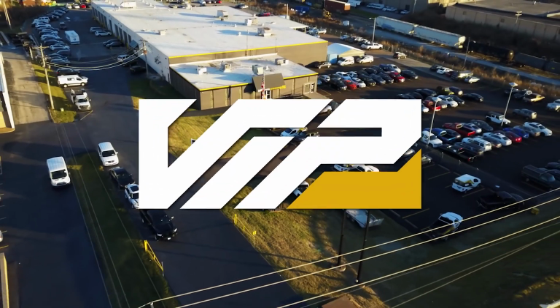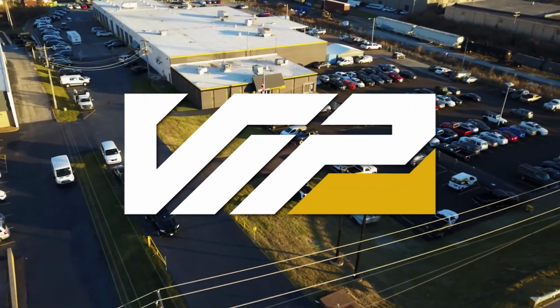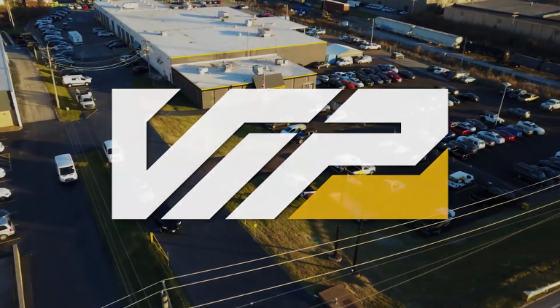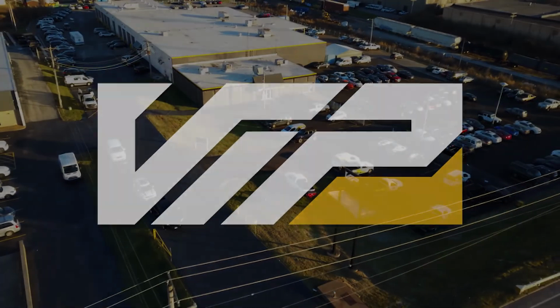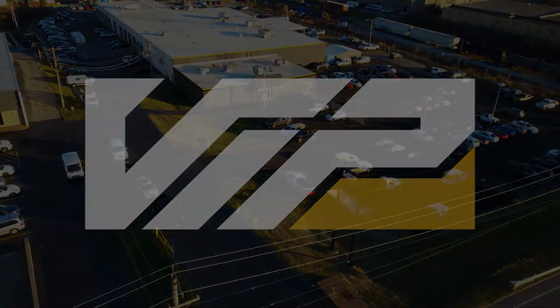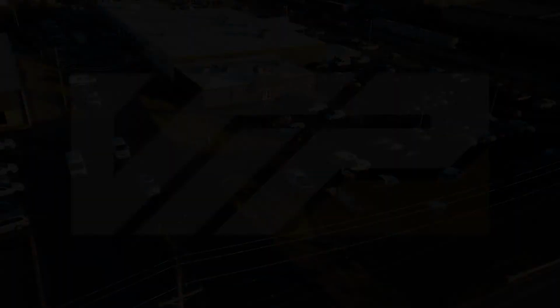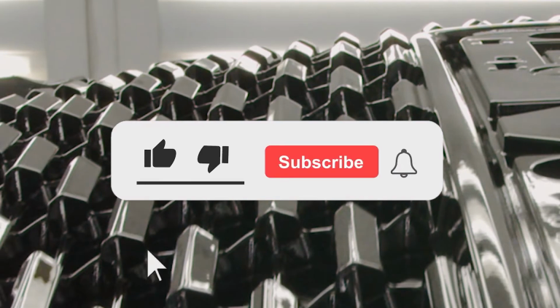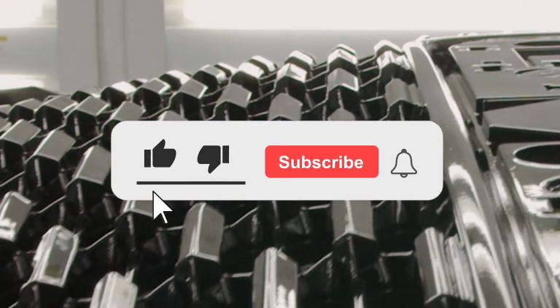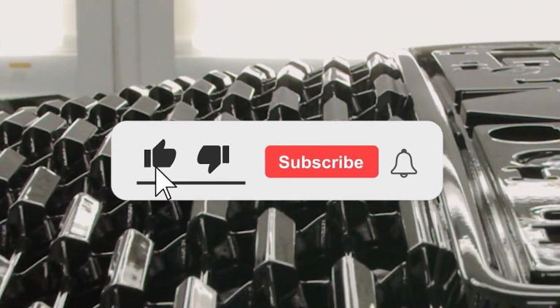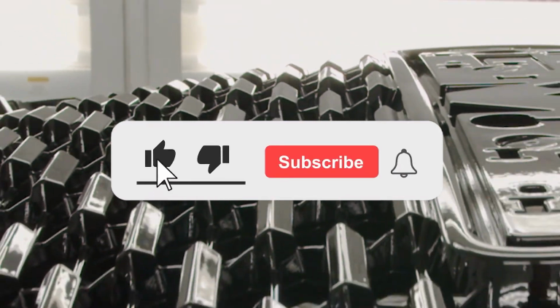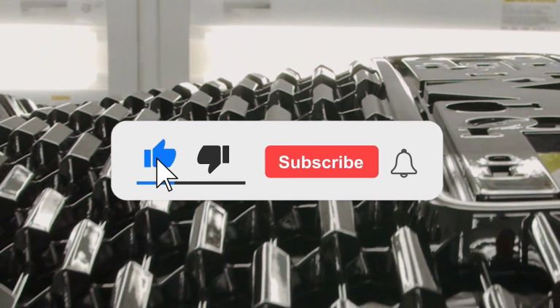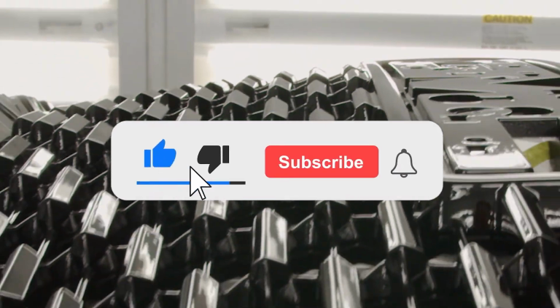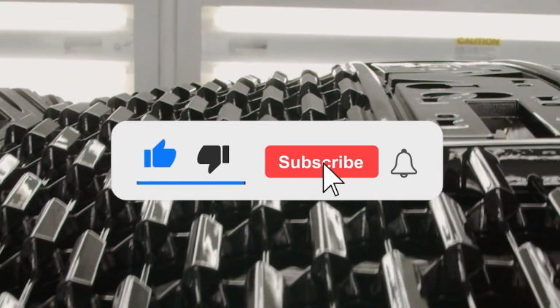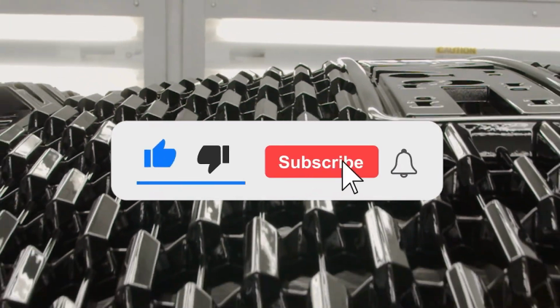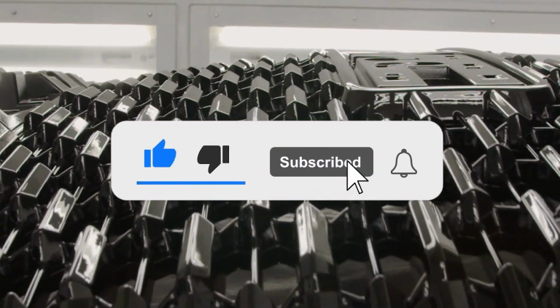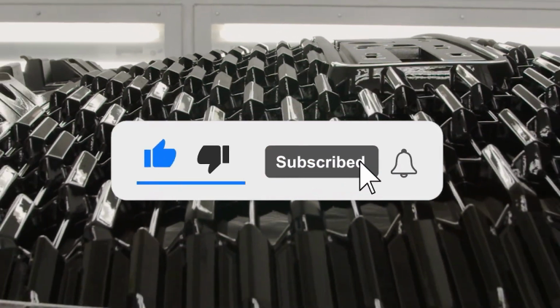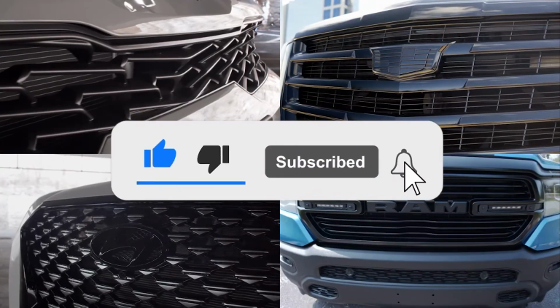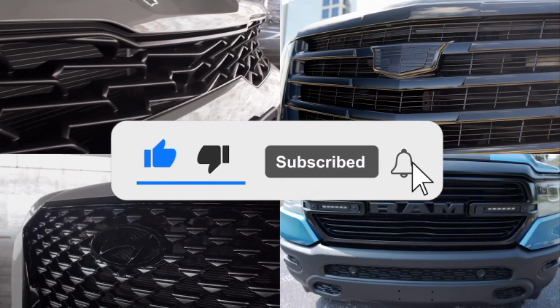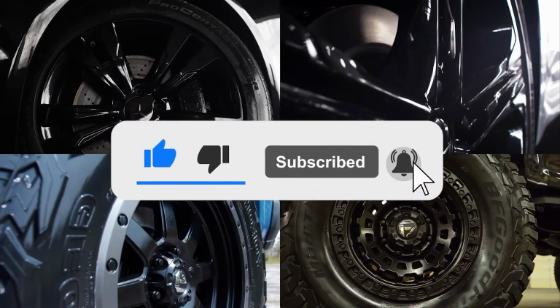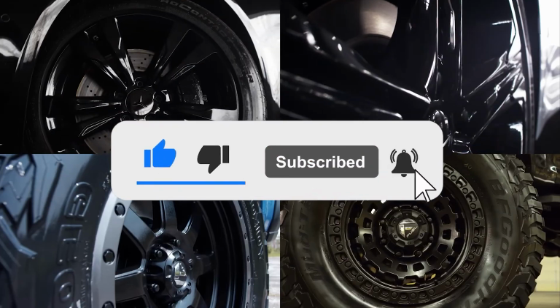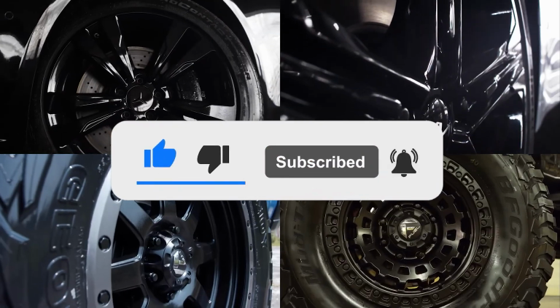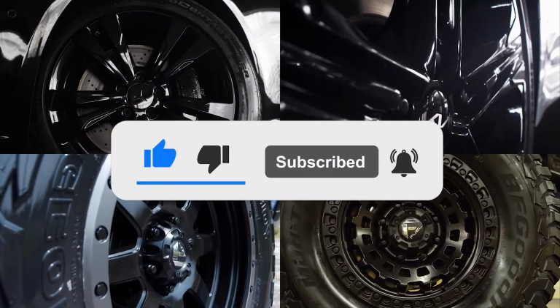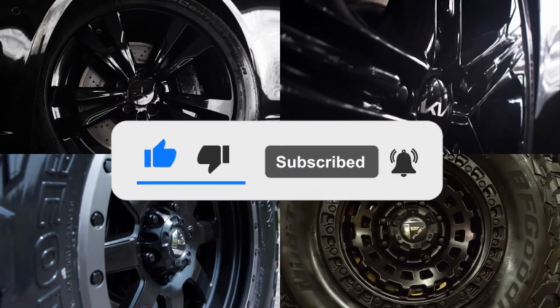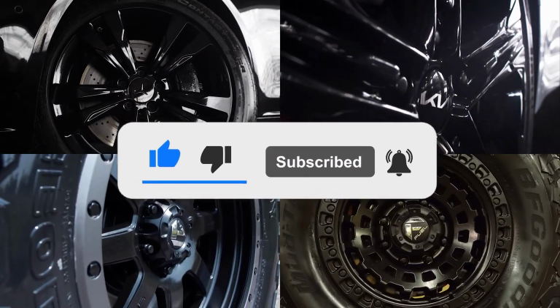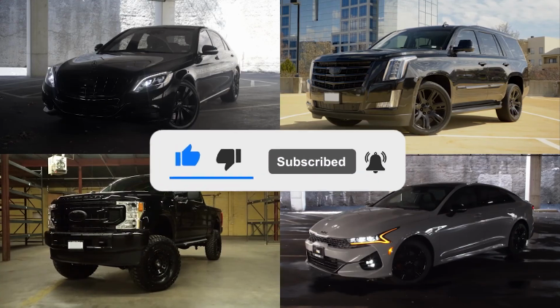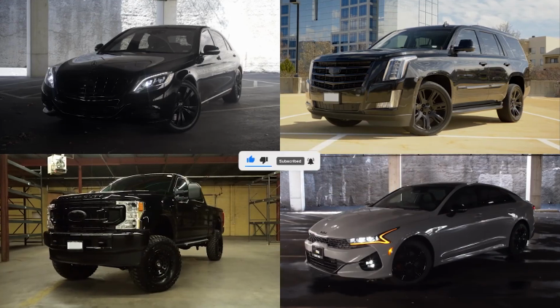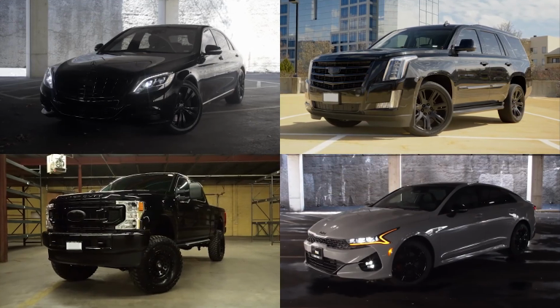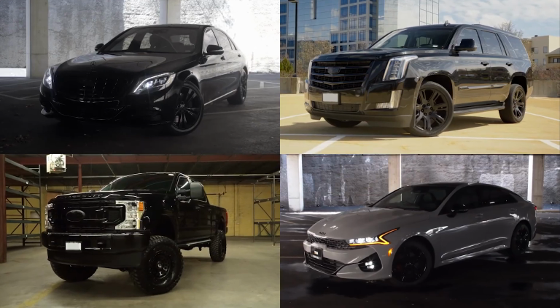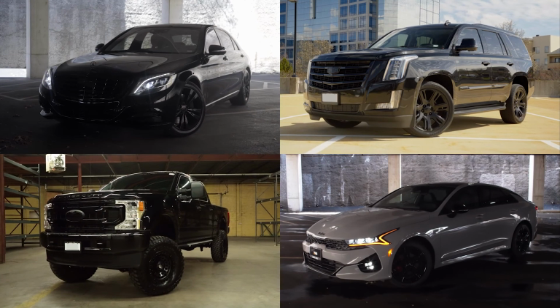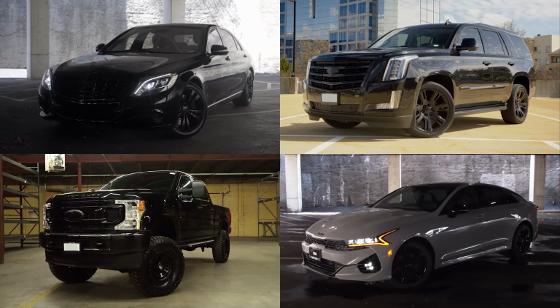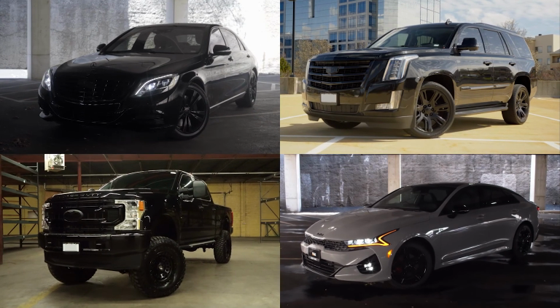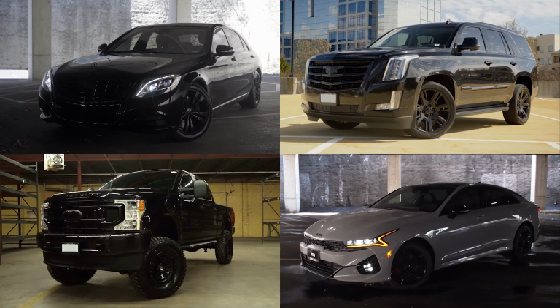Before we get into today's video, if you can smash that like button and subscribe to us so we can keep you updated on all the automotive content that we put out there, we'd really appreciate it.